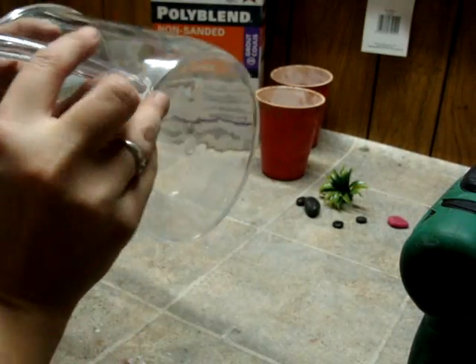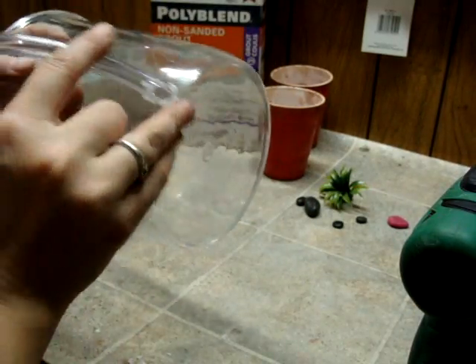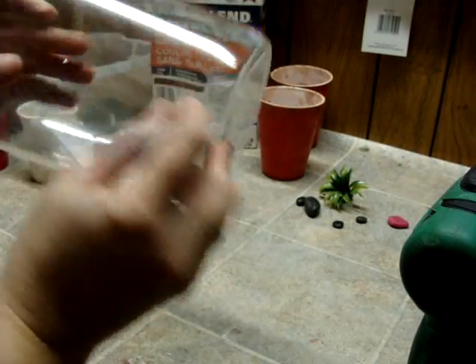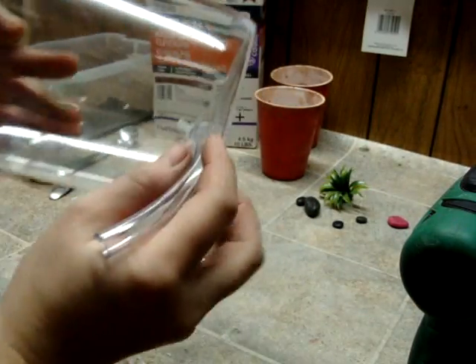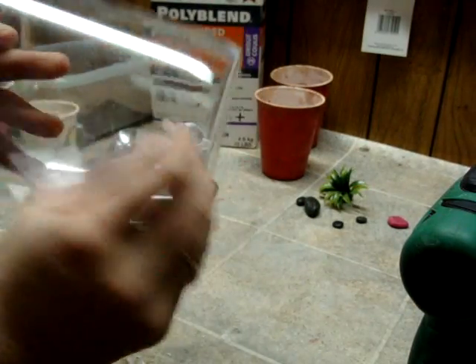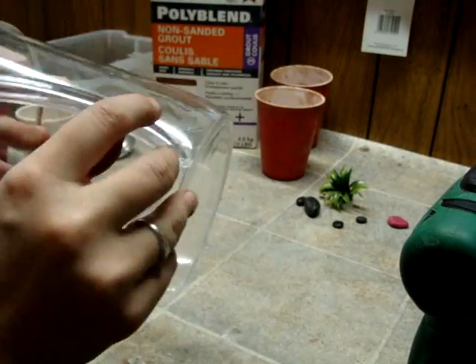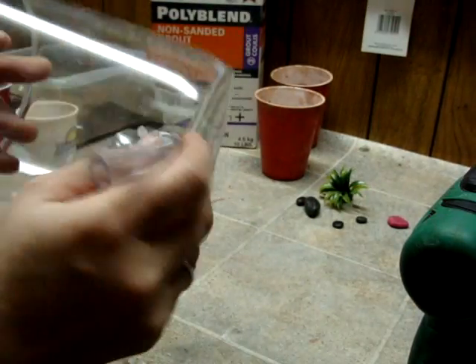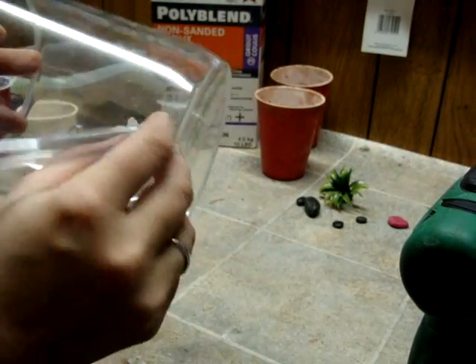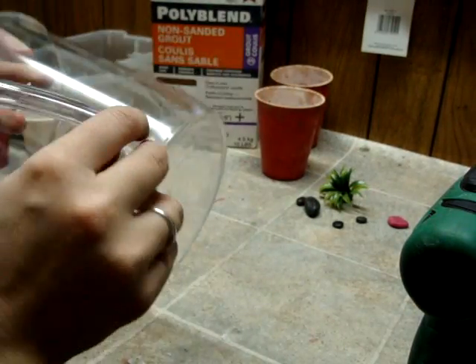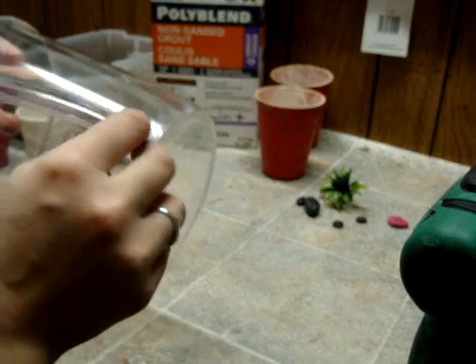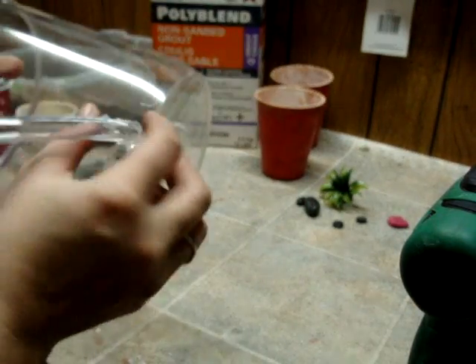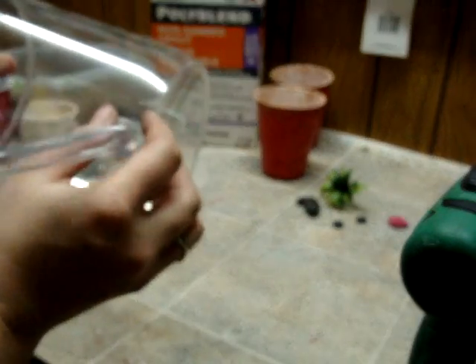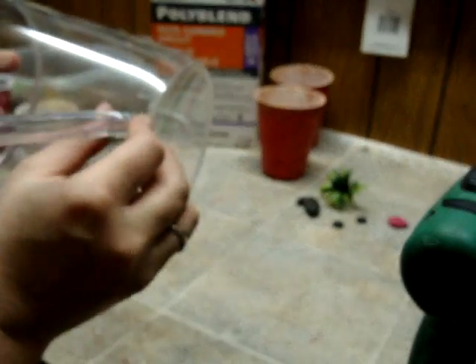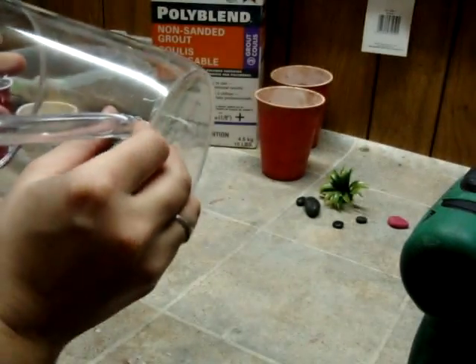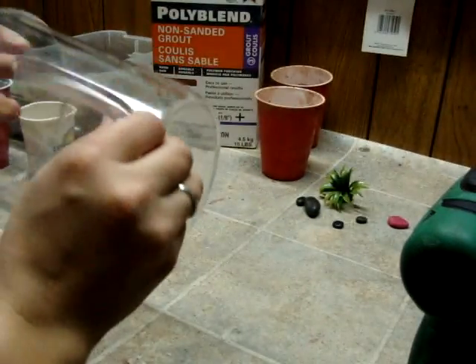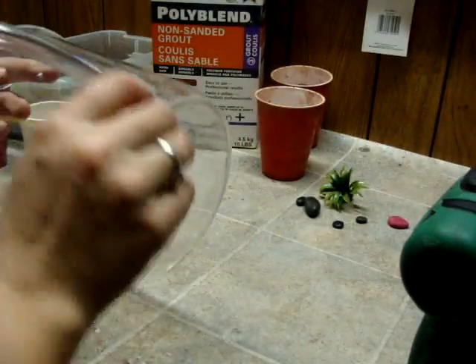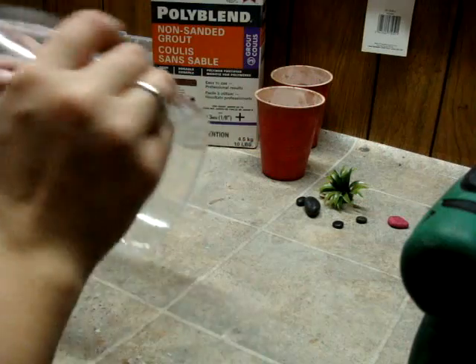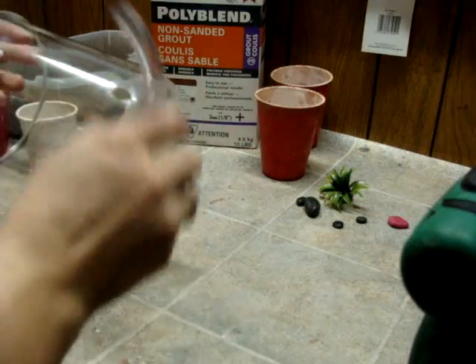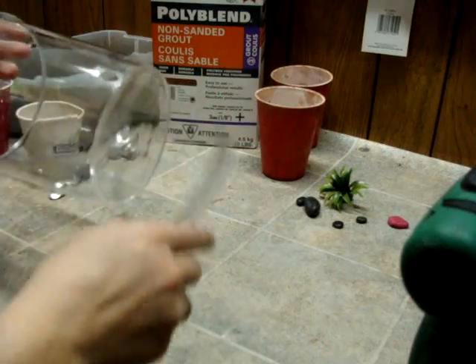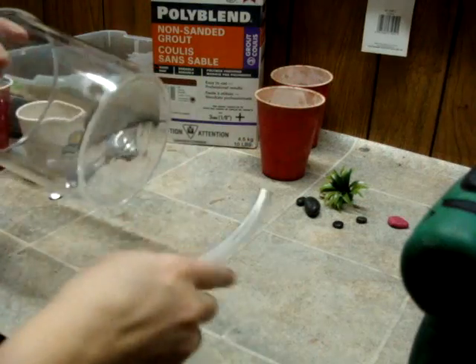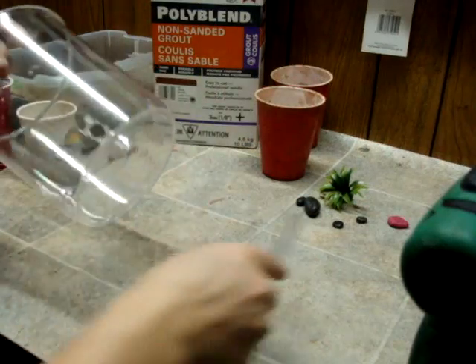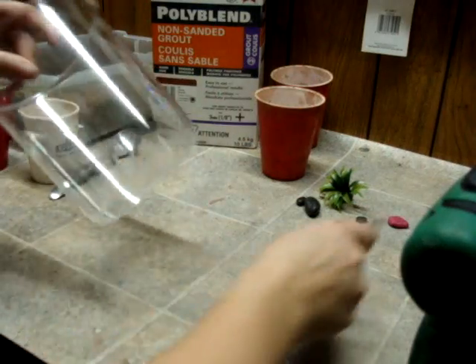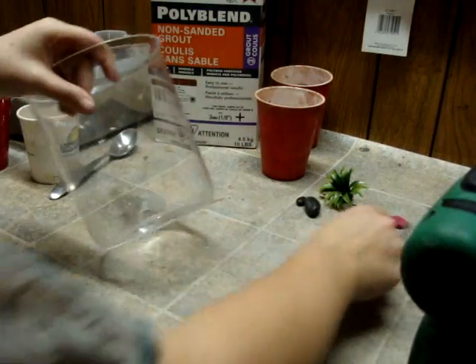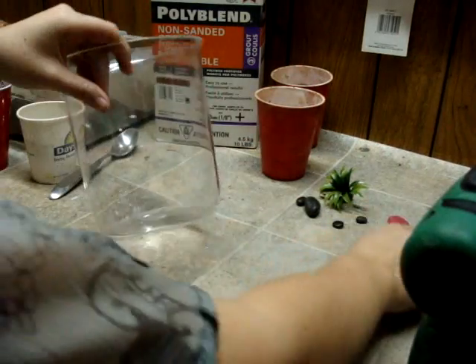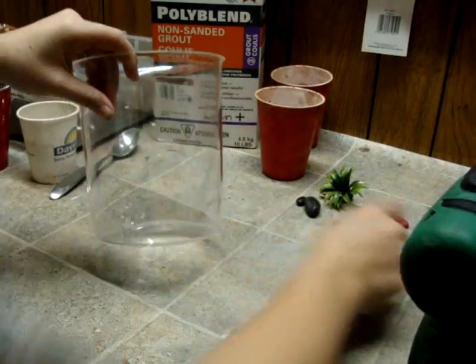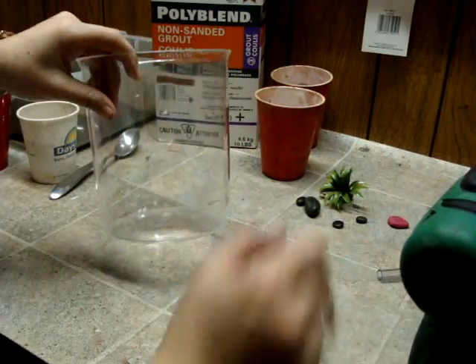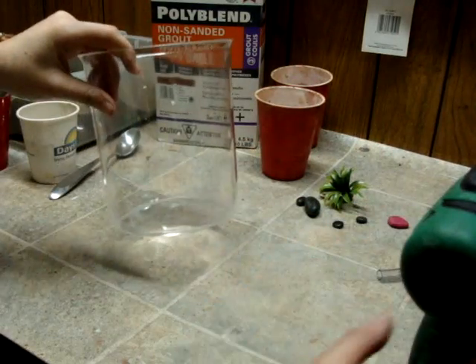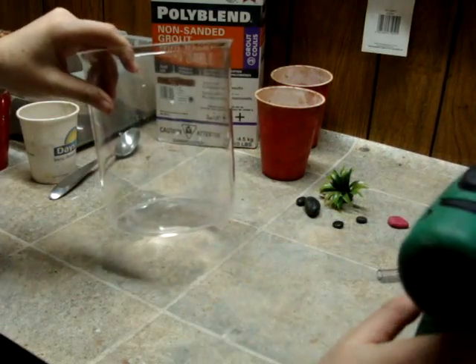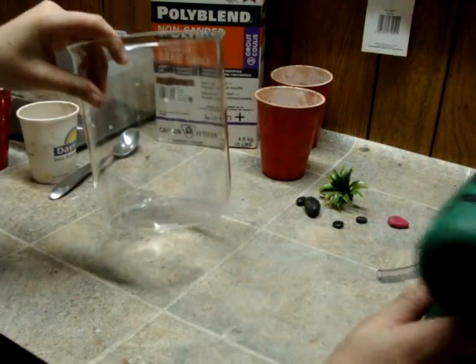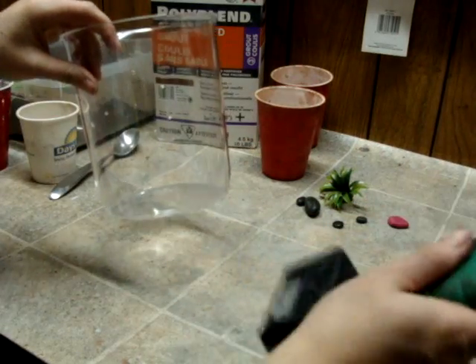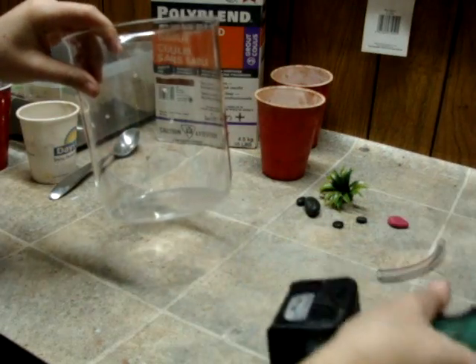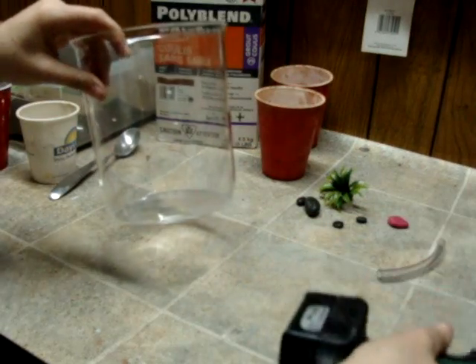That'll fit. There's still some room around that, but that won't be too bad. Once we pour the grout, it'll hide that.